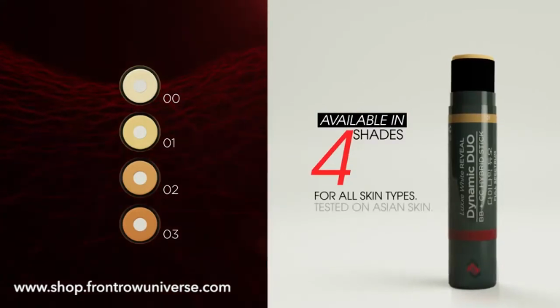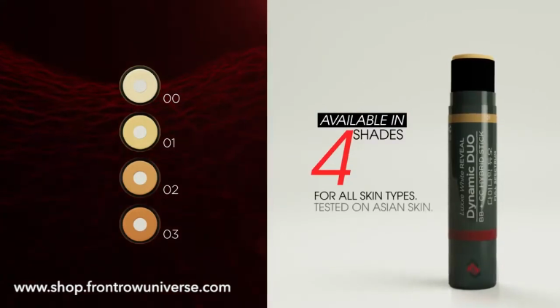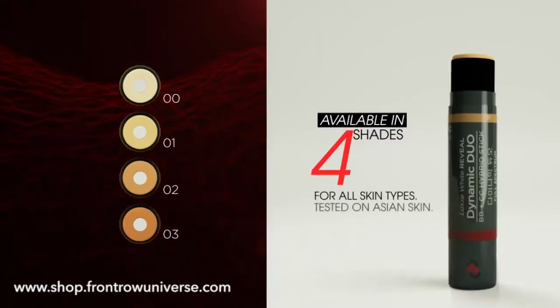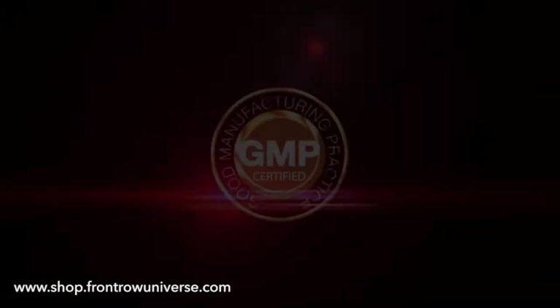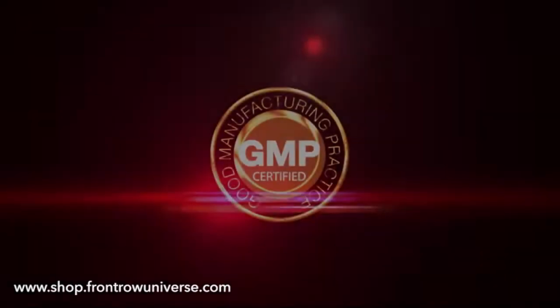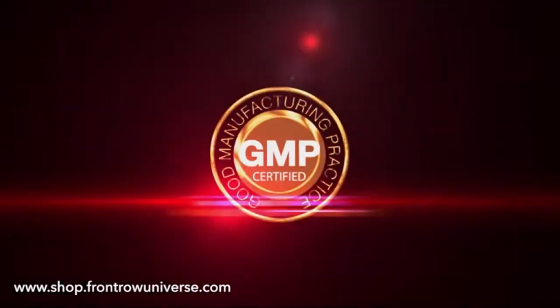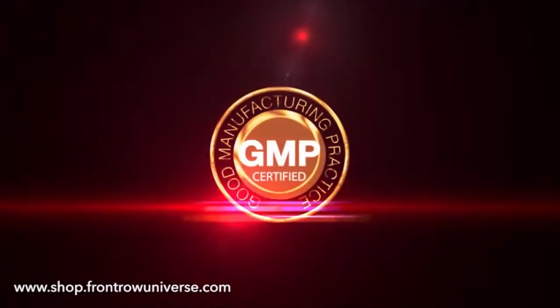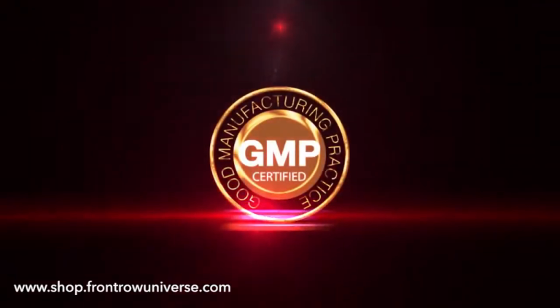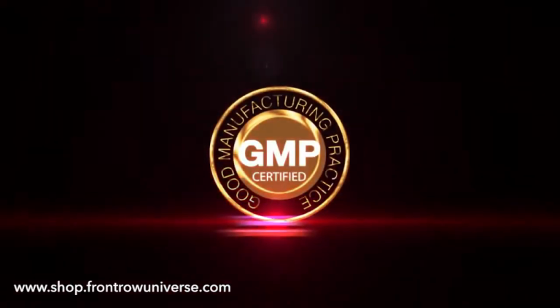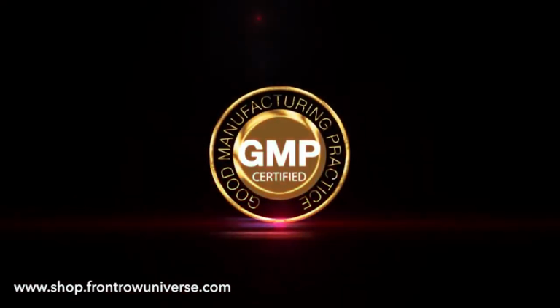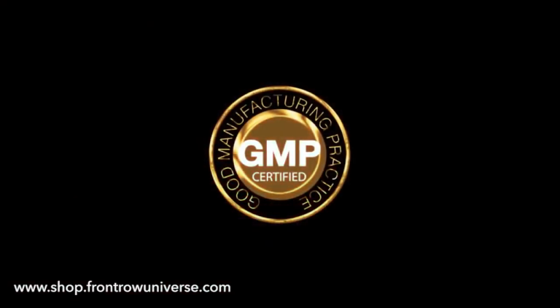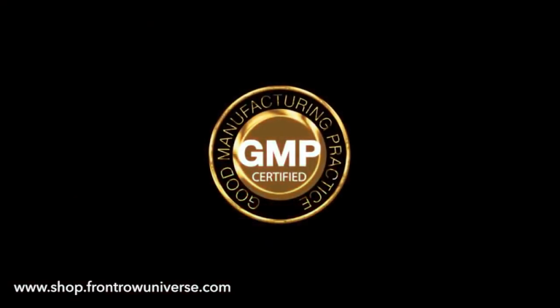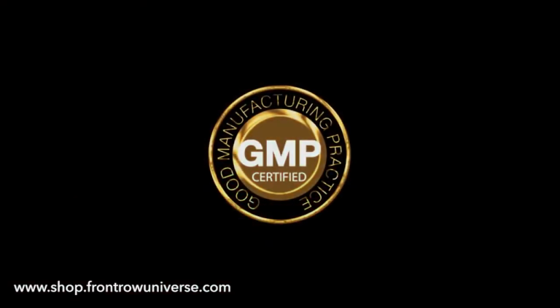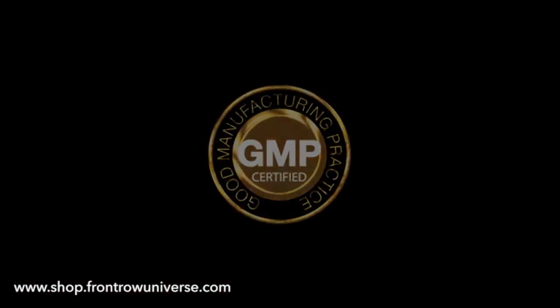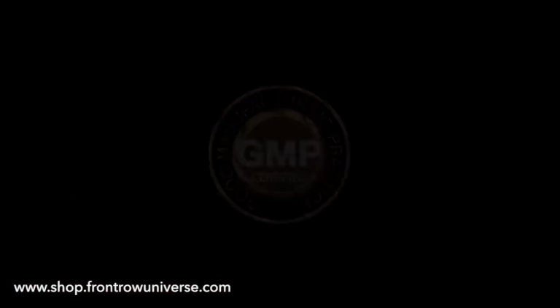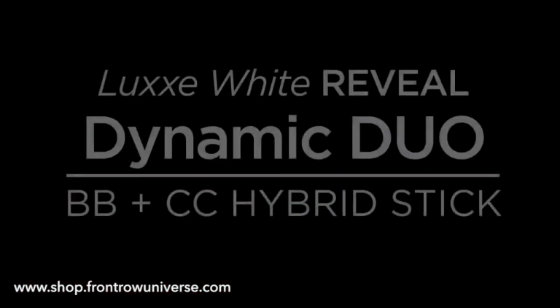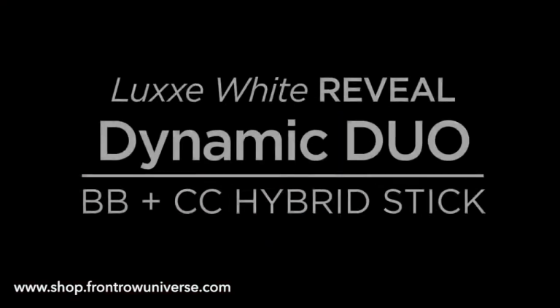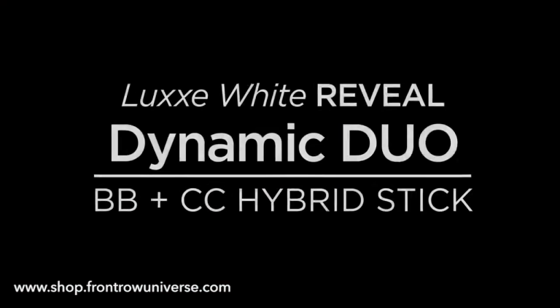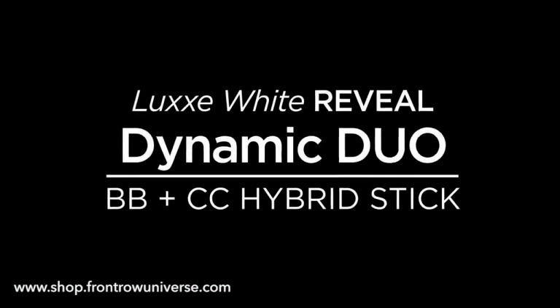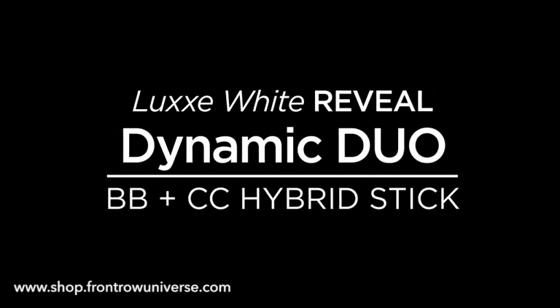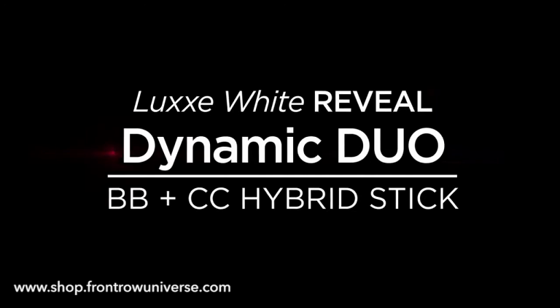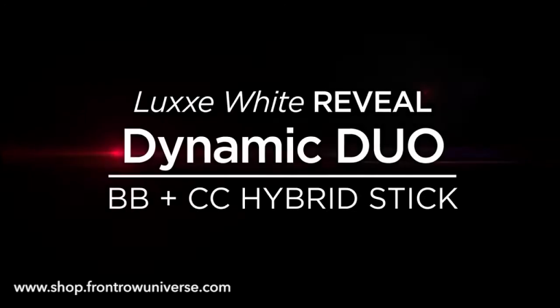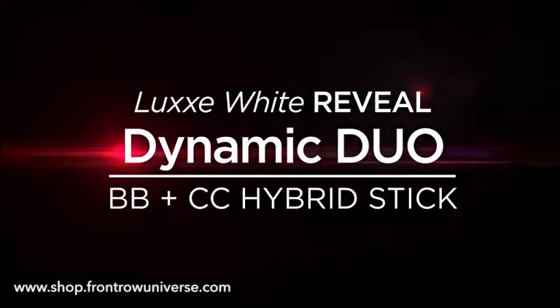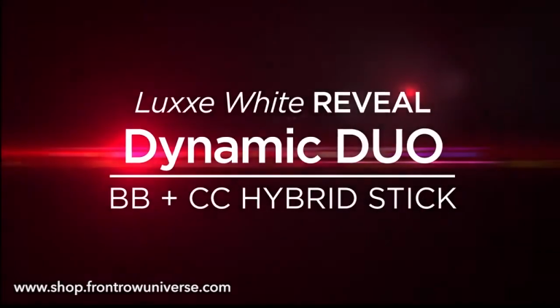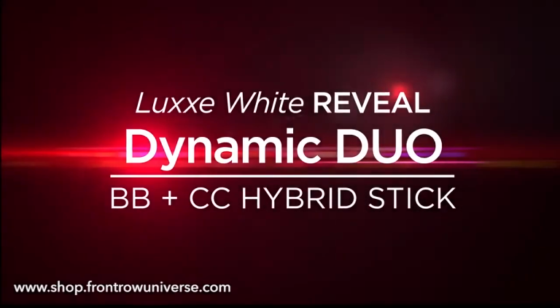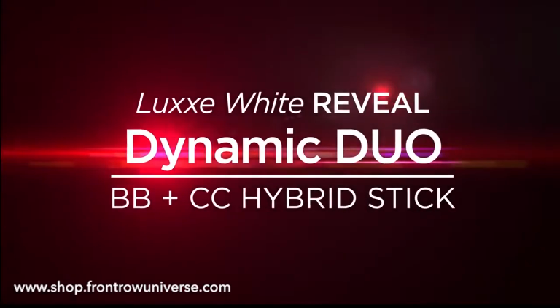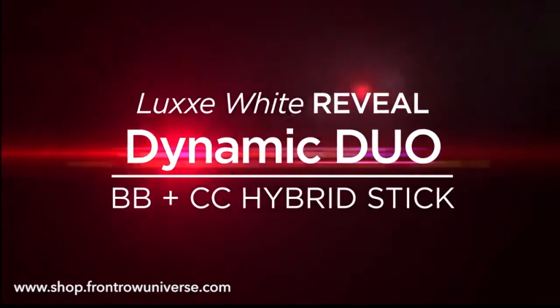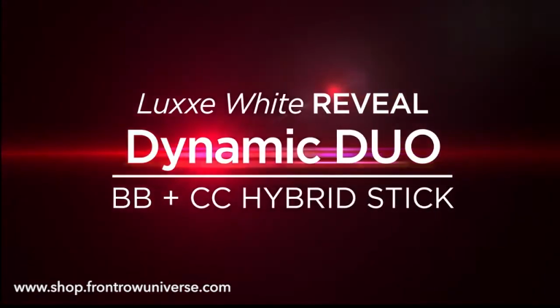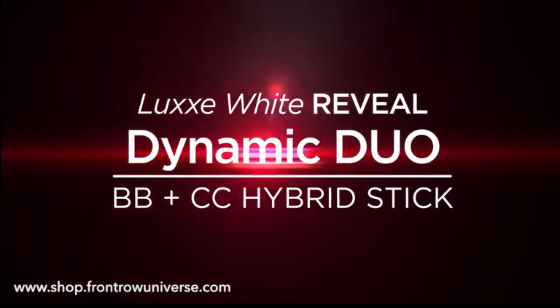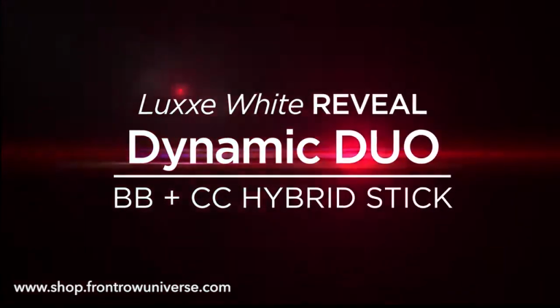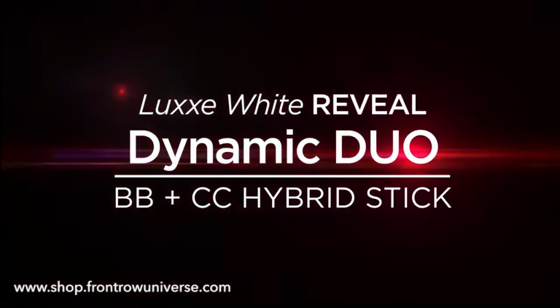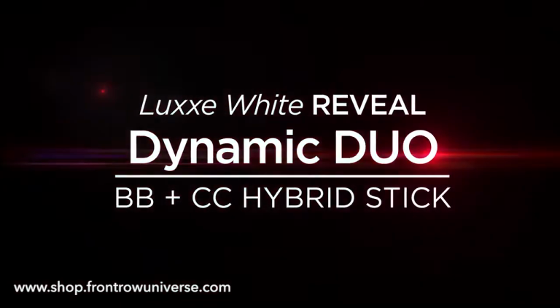With certified Good Manufacturing Practice seal, Lux White Reveal Dynamic Duo has got you covered.